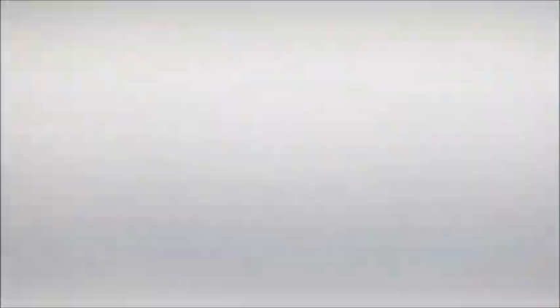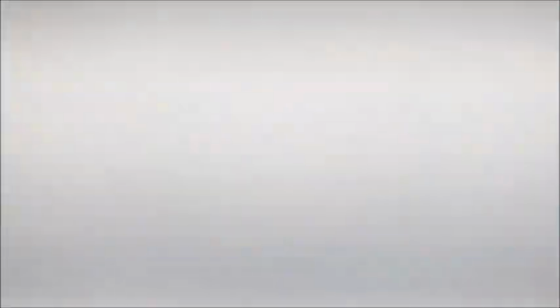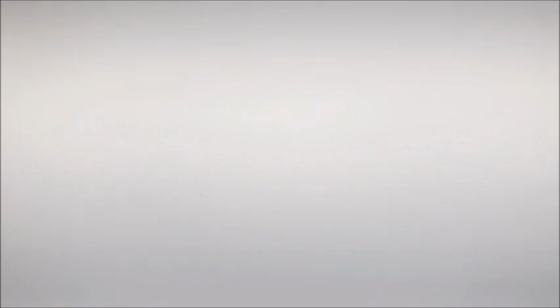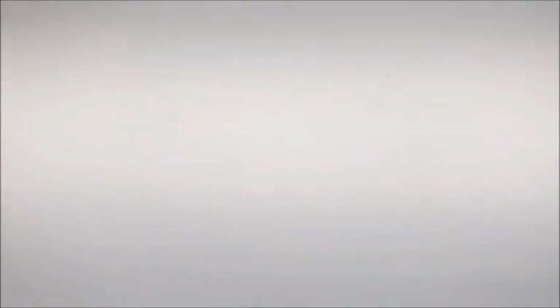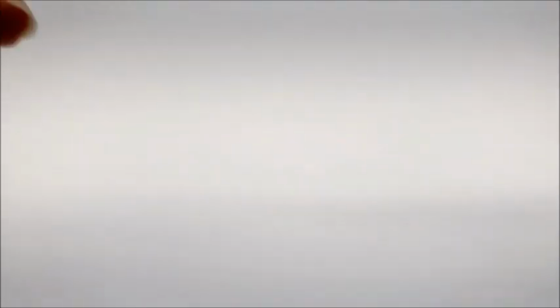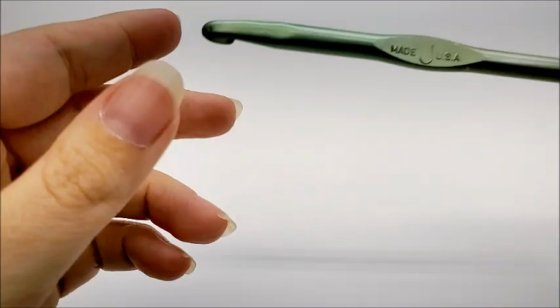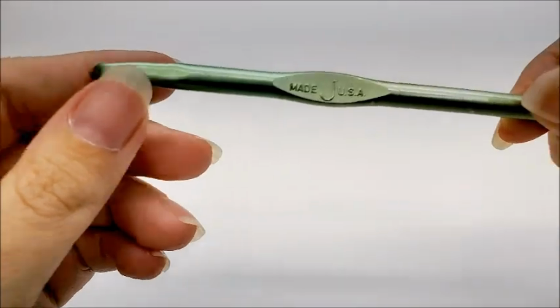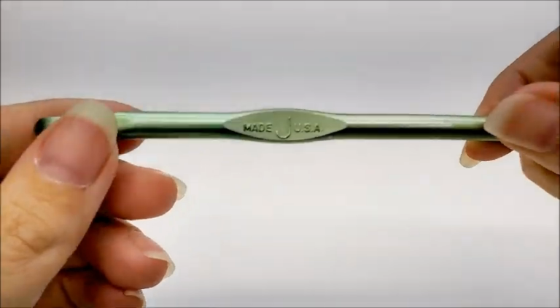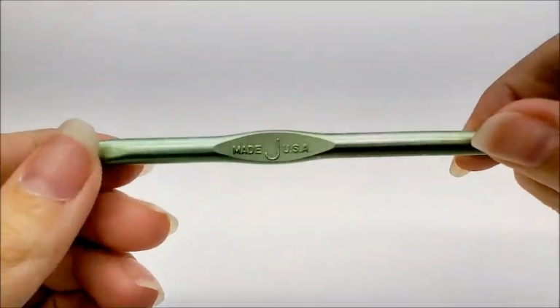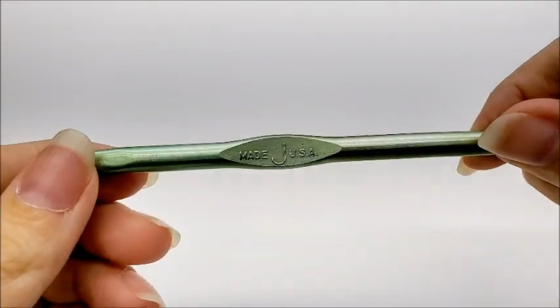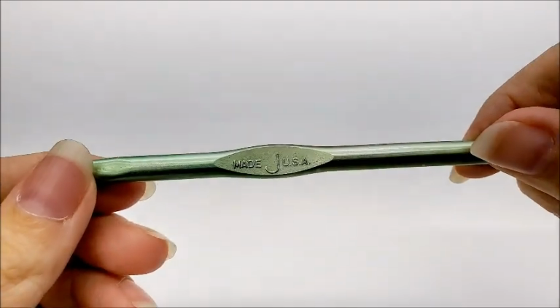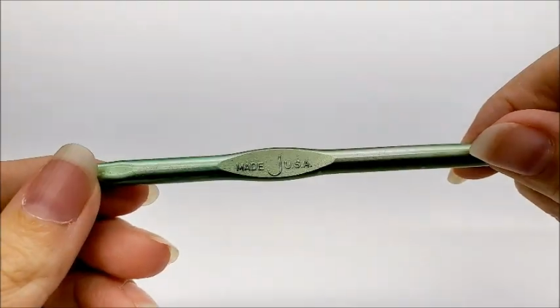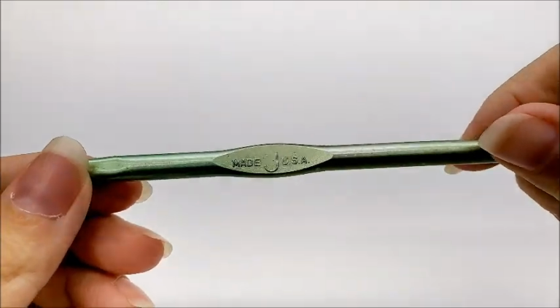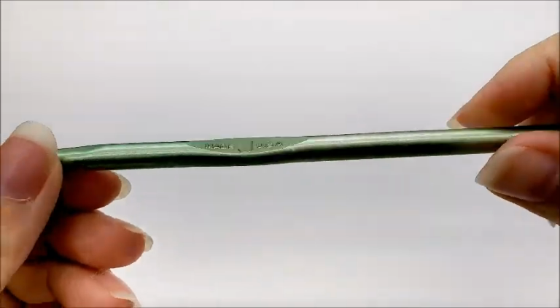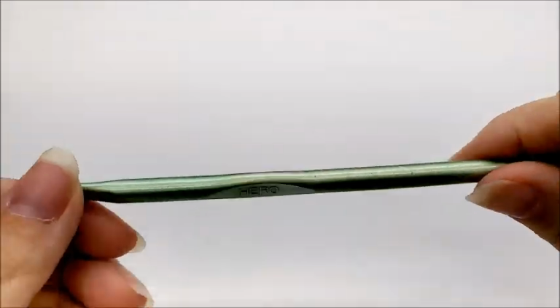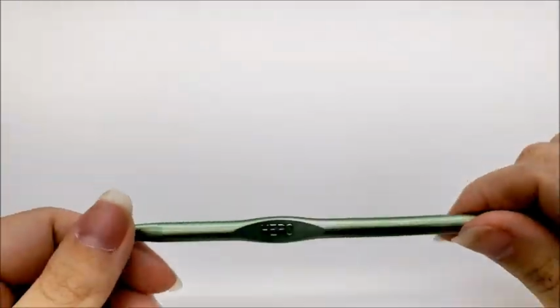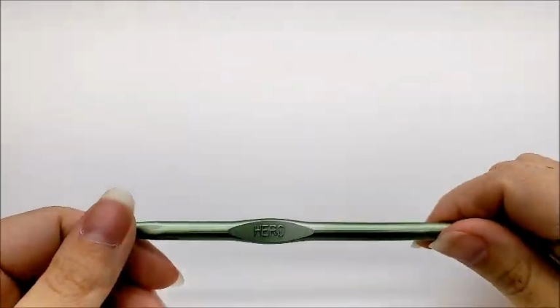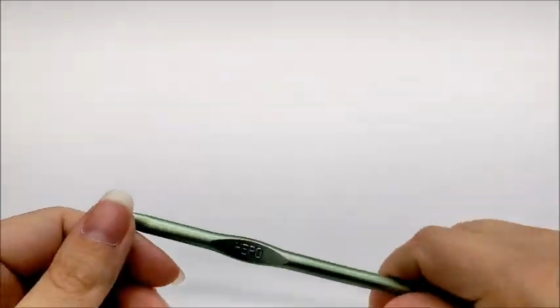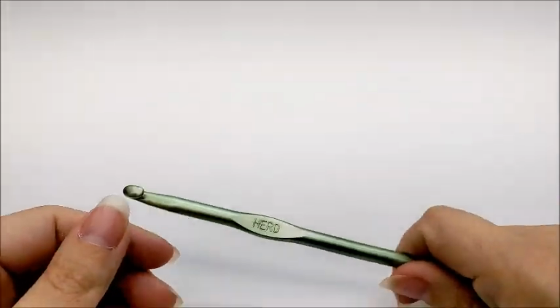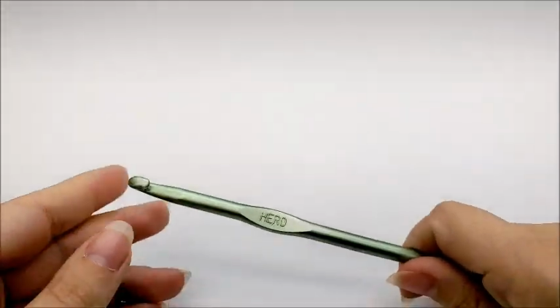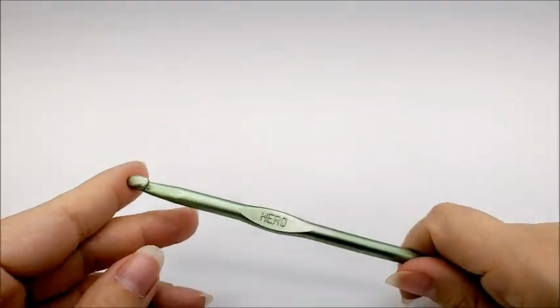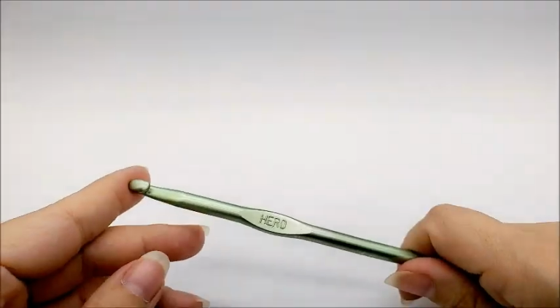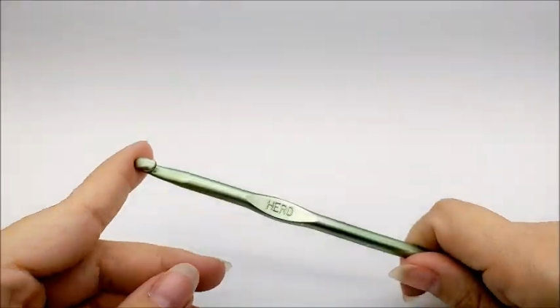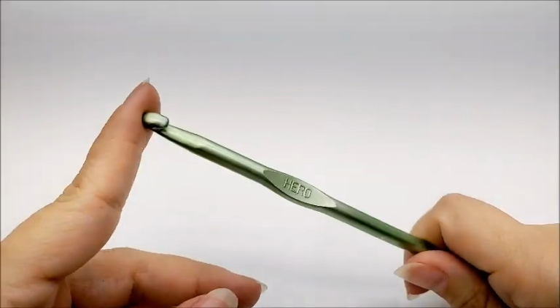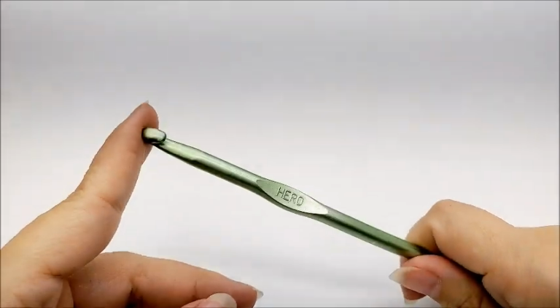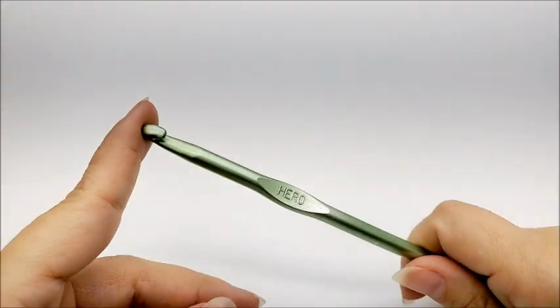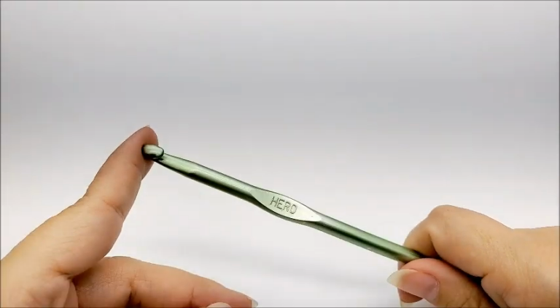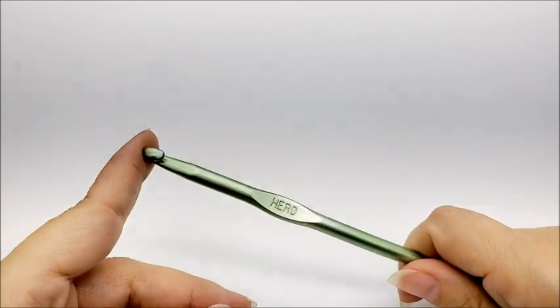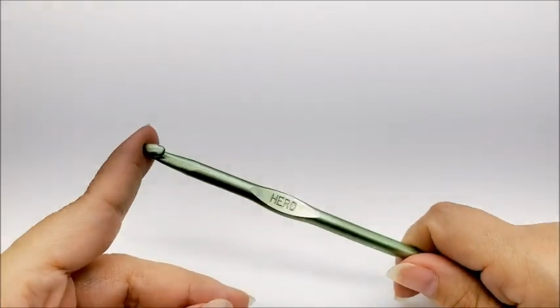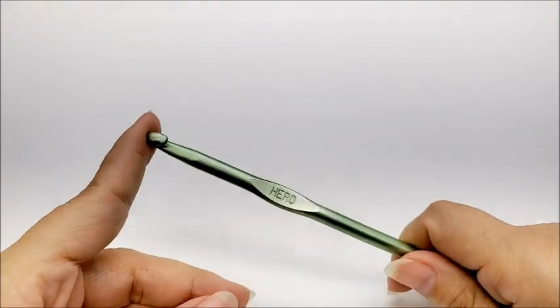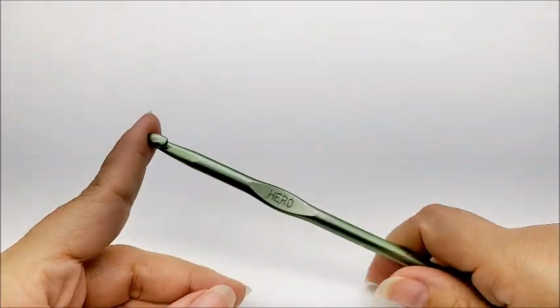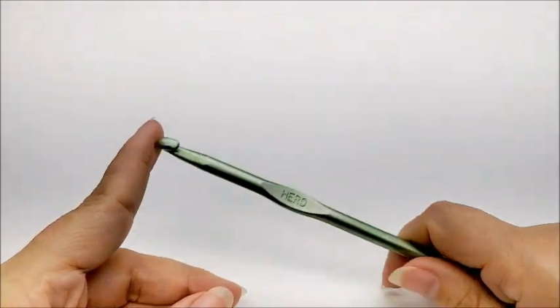I'm going to be using a size J, which is a 6 millimeter crochet hook.